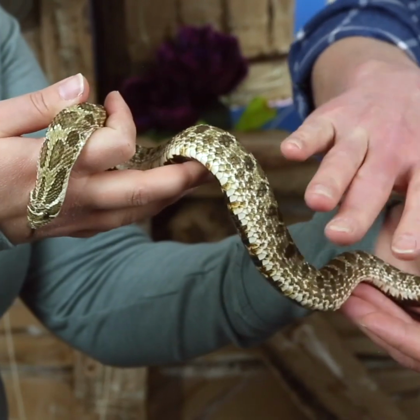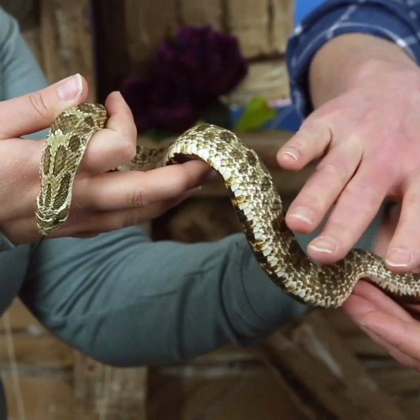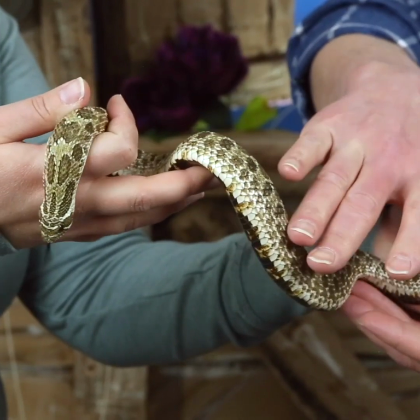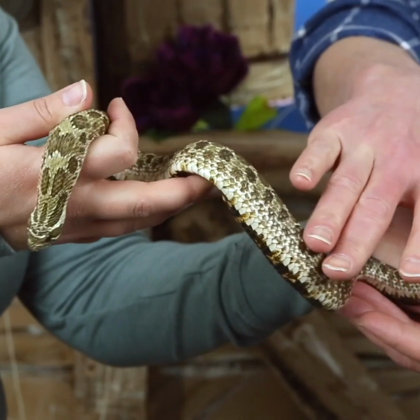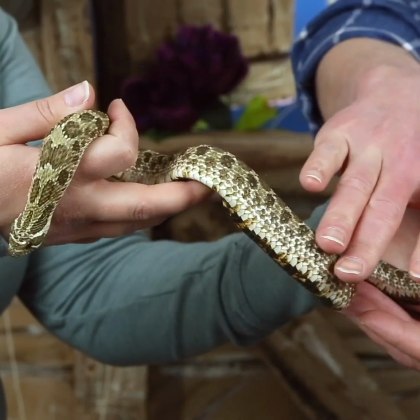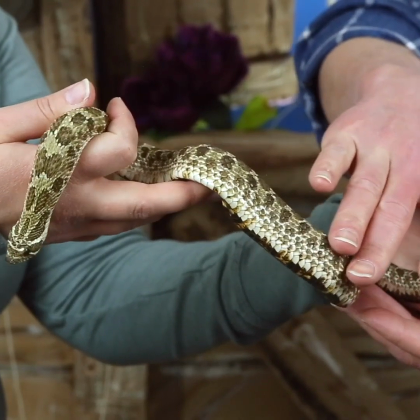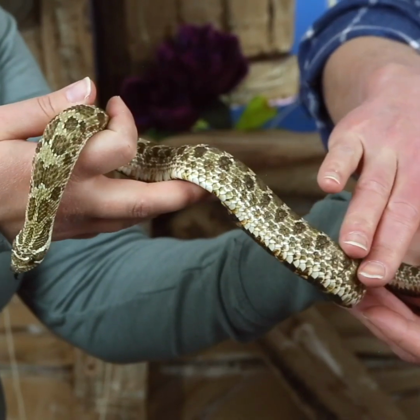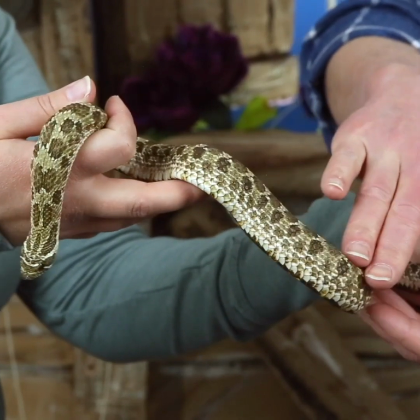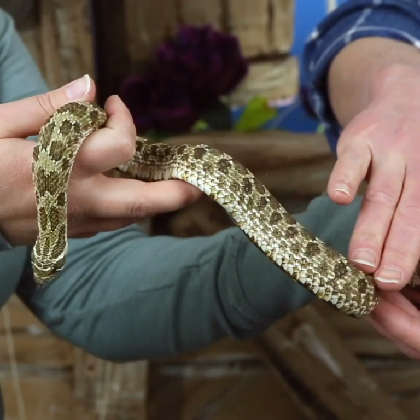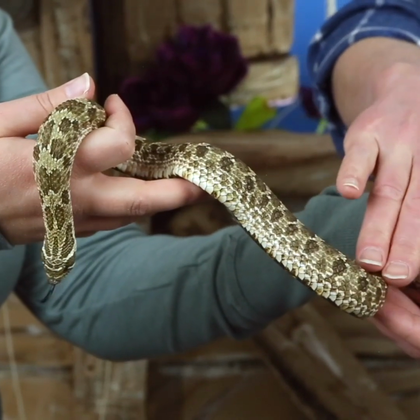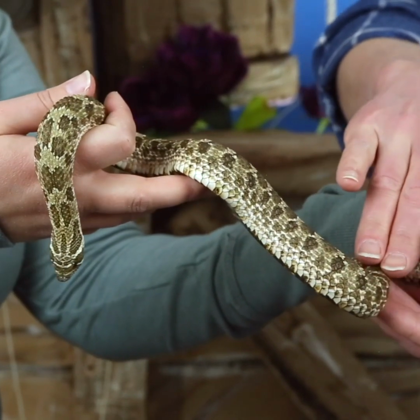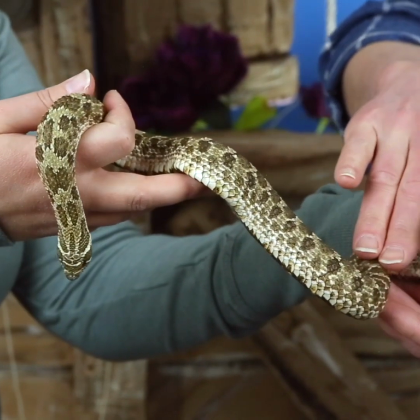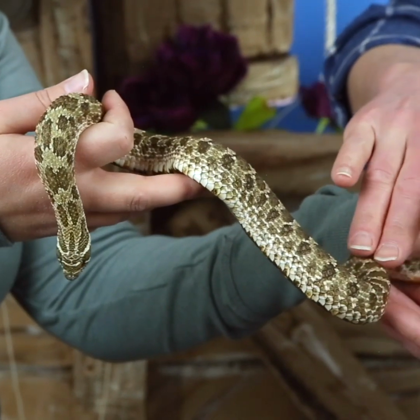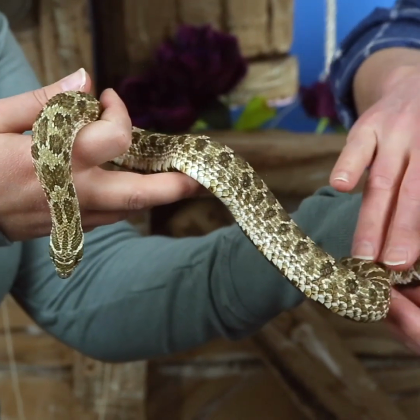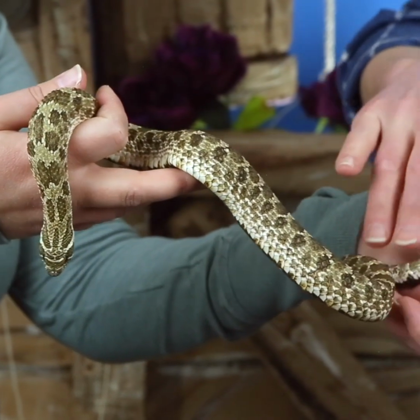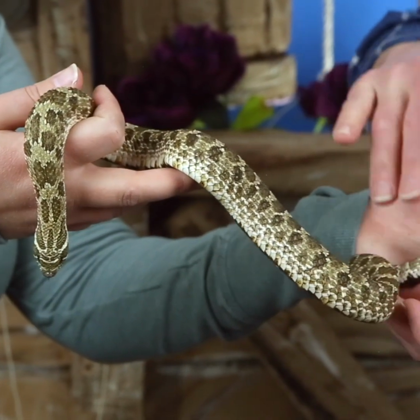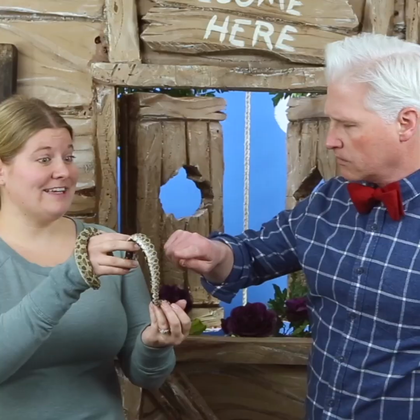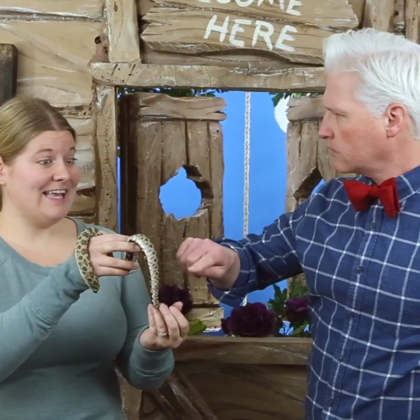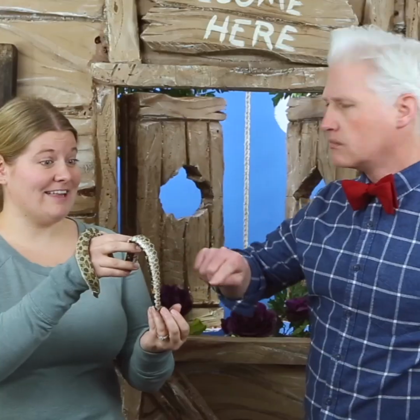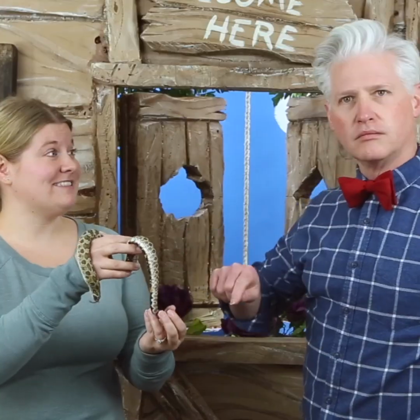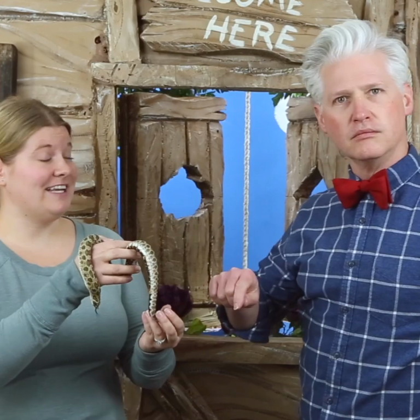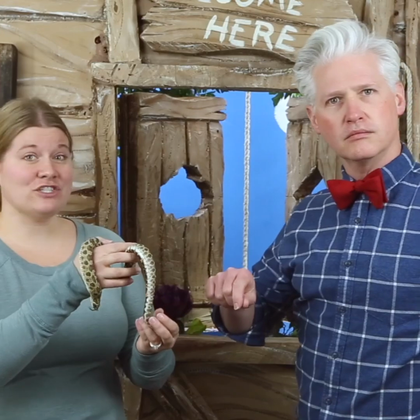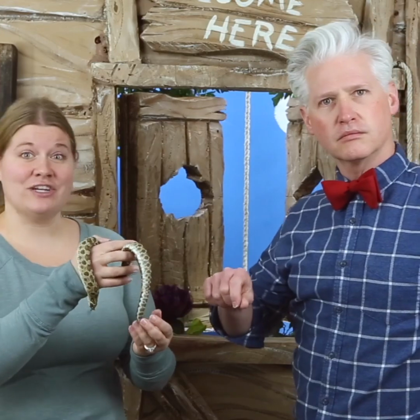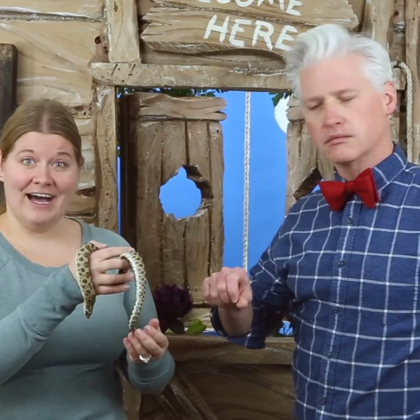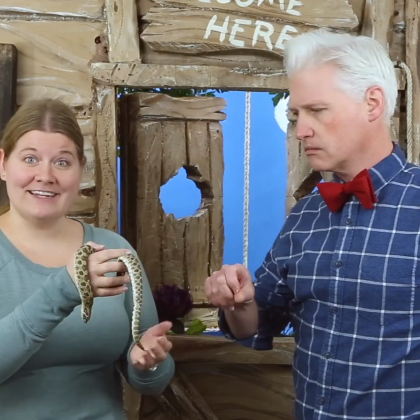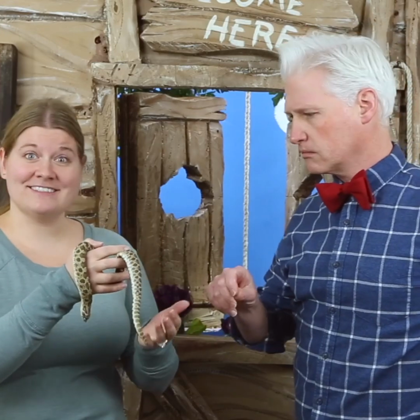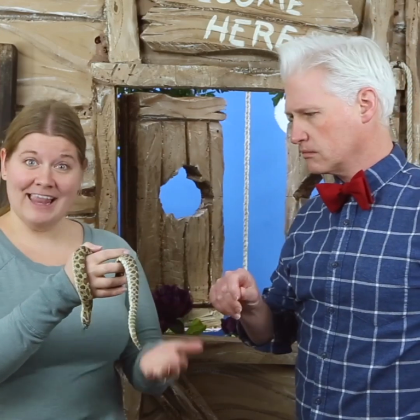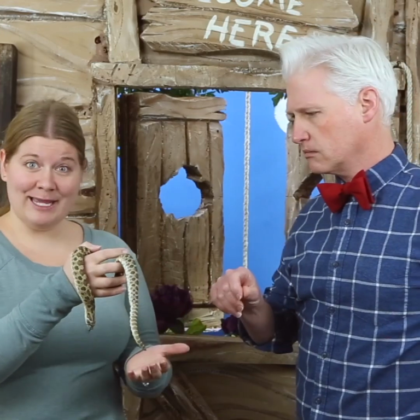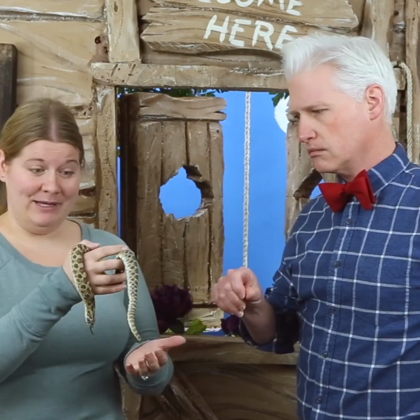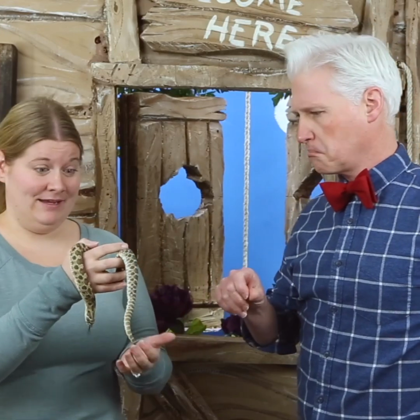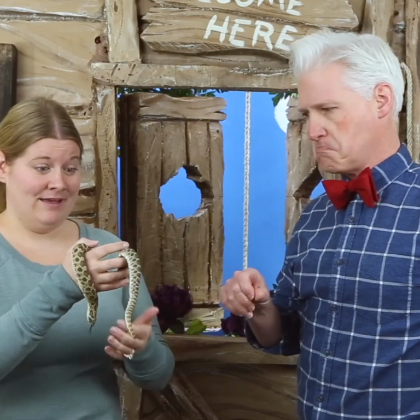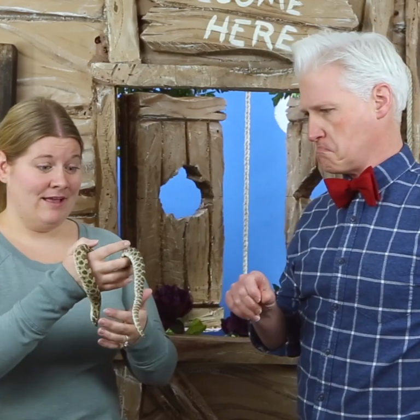Oh, he's so smooth and dry. Dry, exactly. Snakes are not slimy.